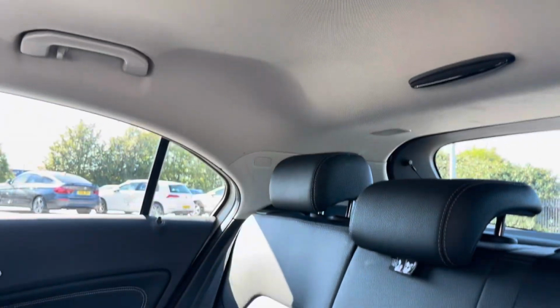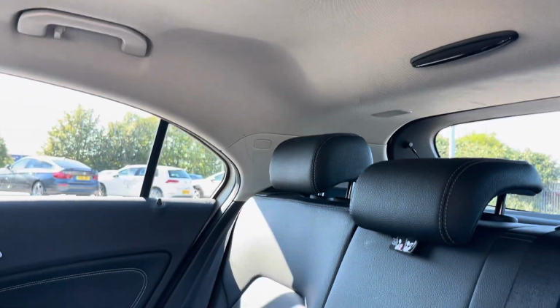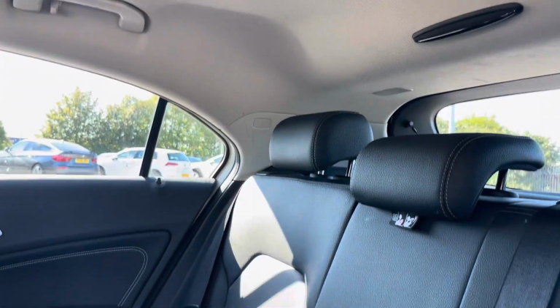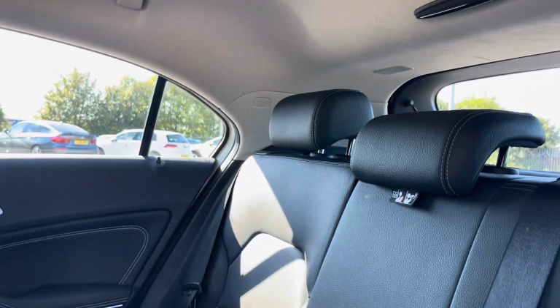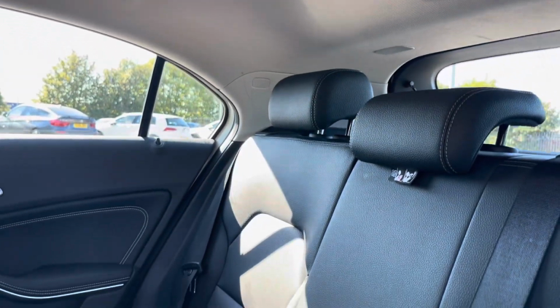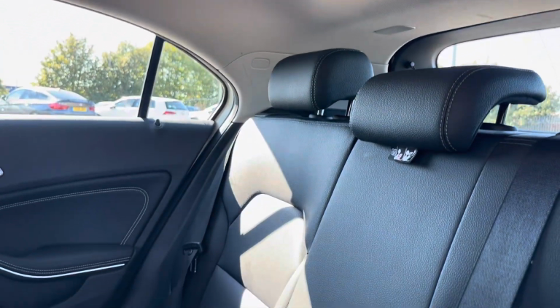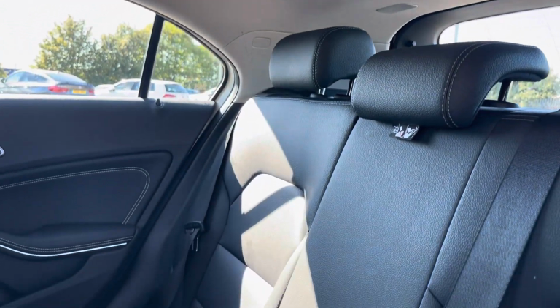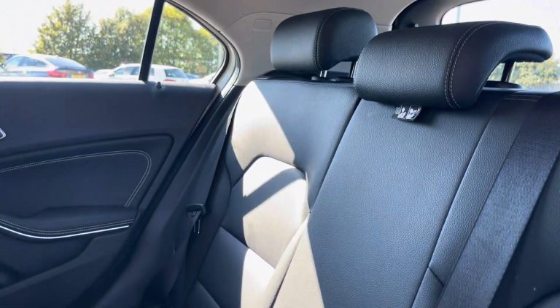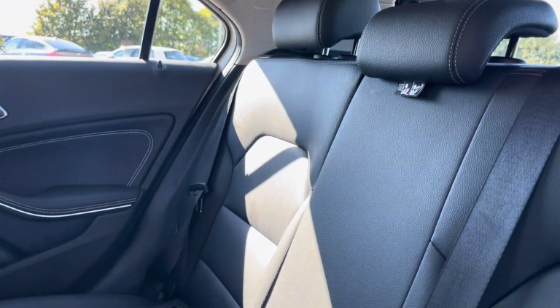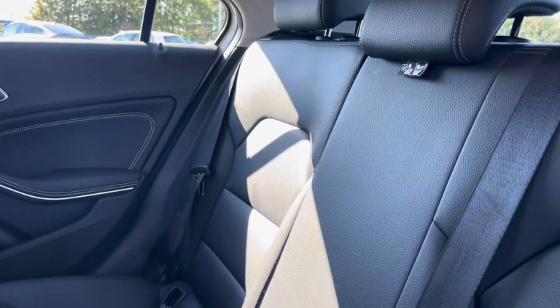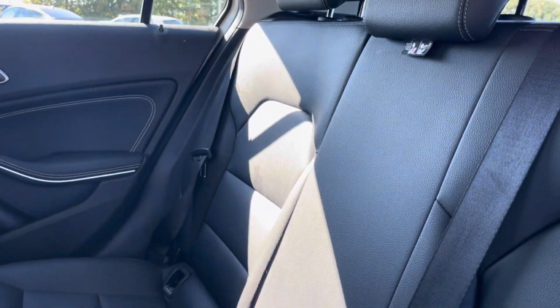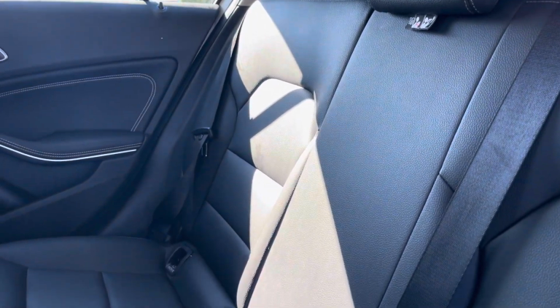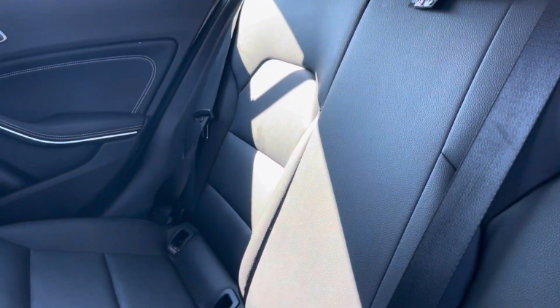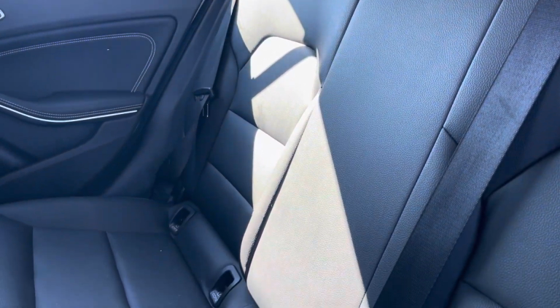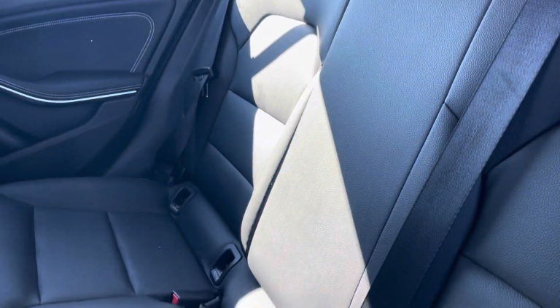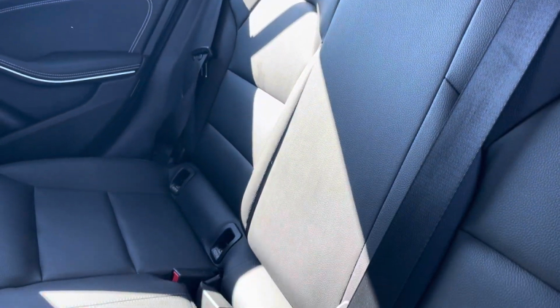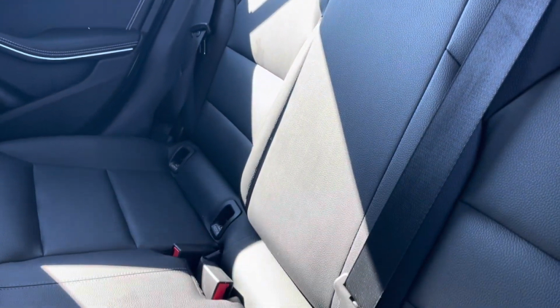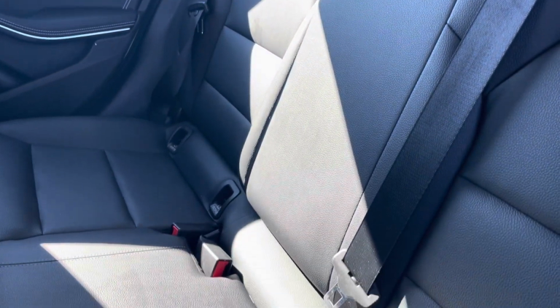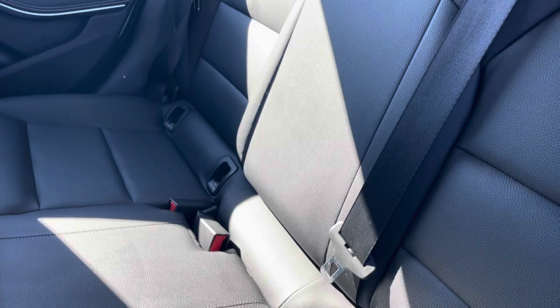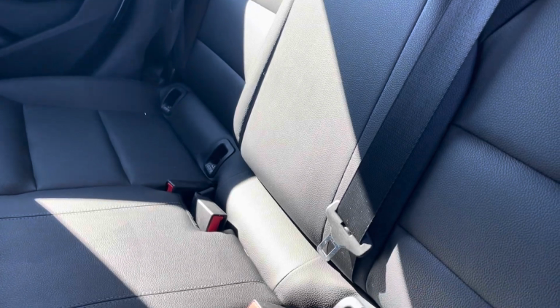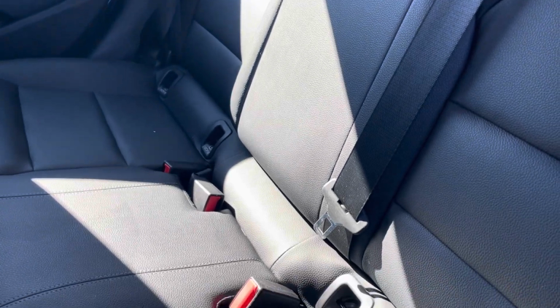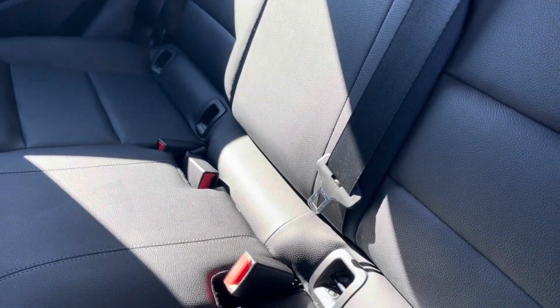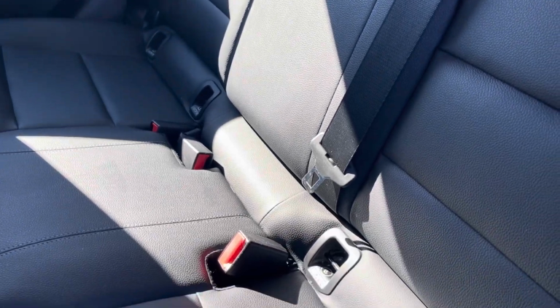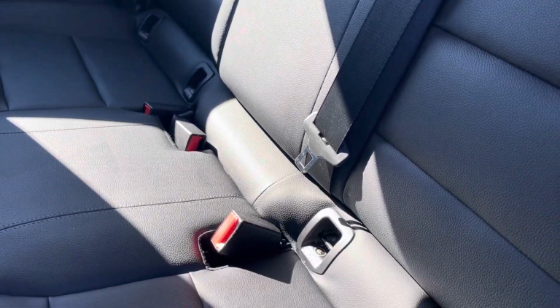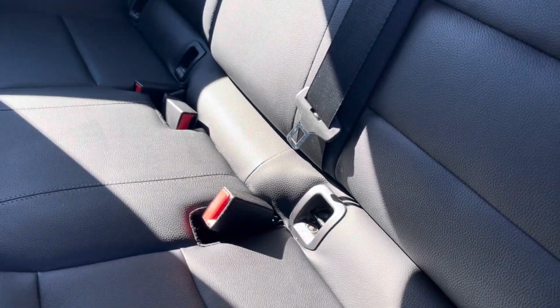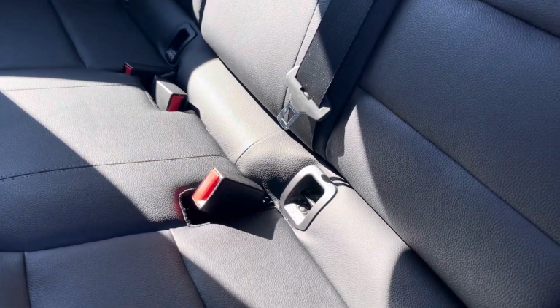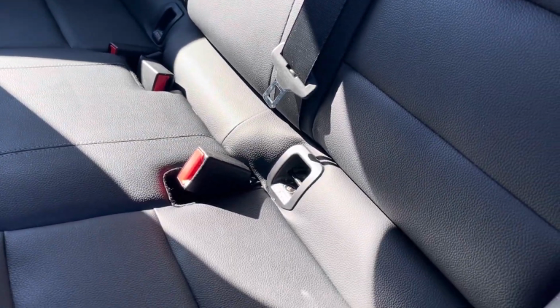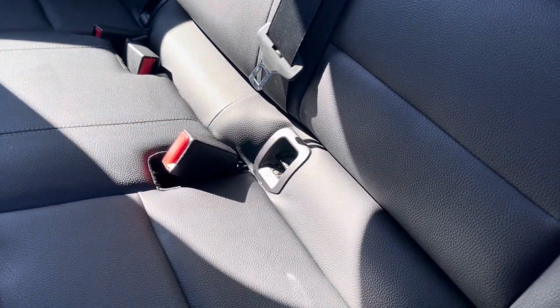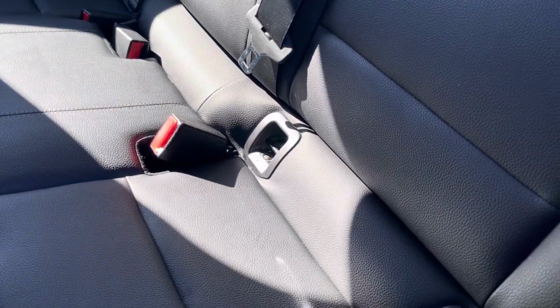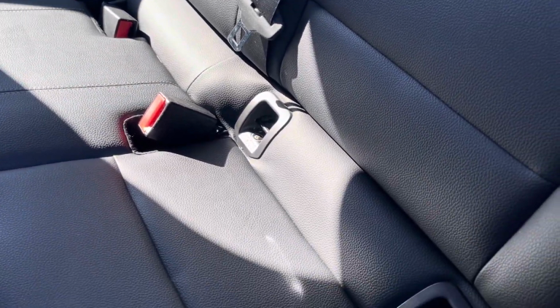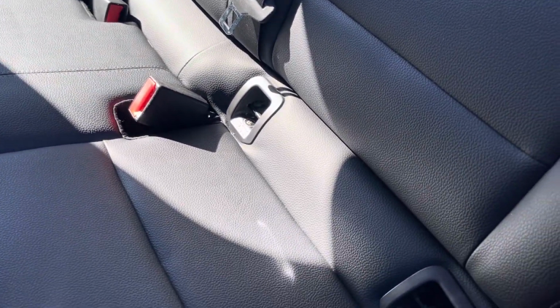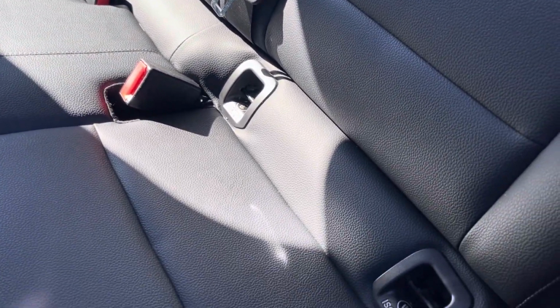Into the rear seats themselves now — they're finished in a full leather upholstery. We have seating for three people here with both end seats including ISOFIX child seat preparation.